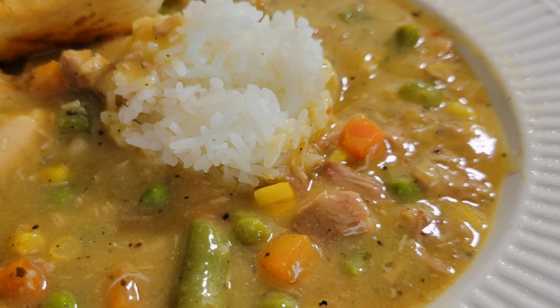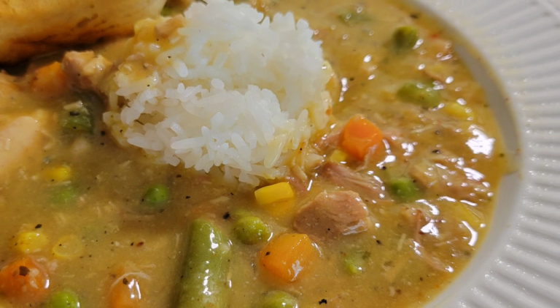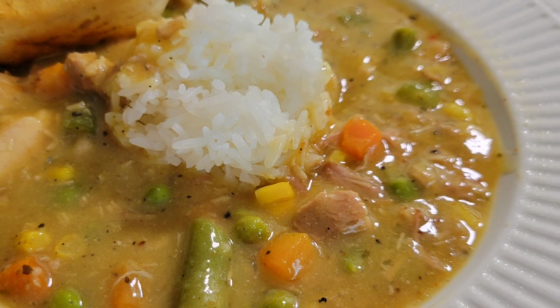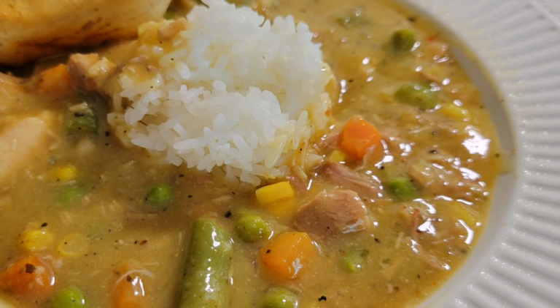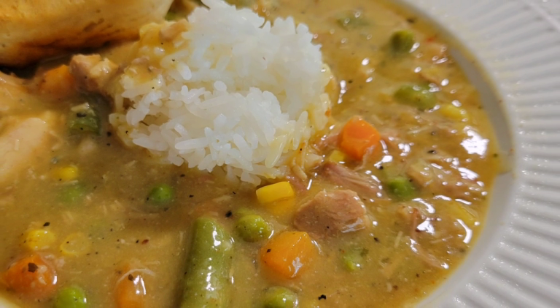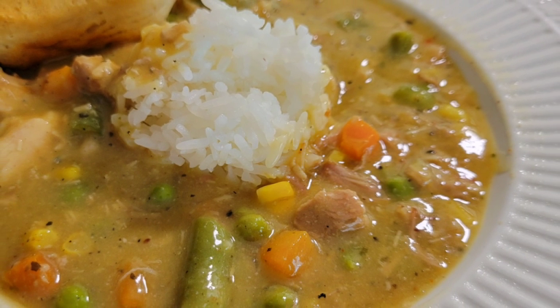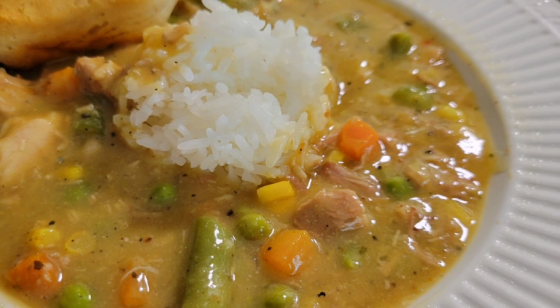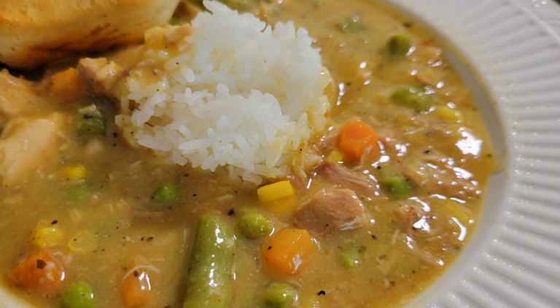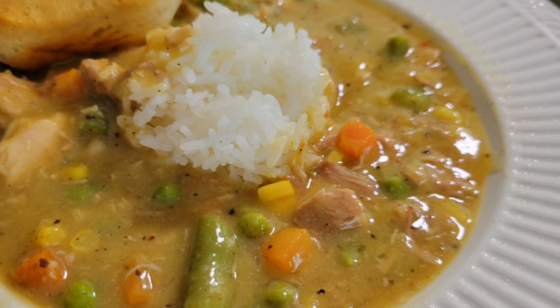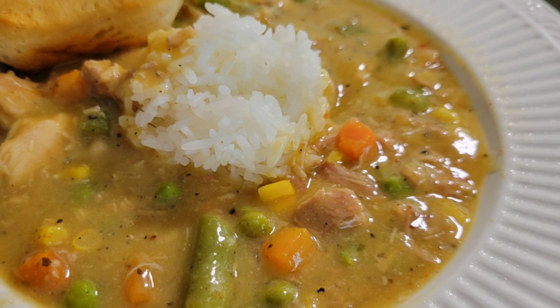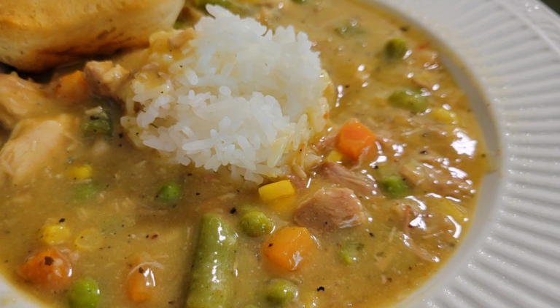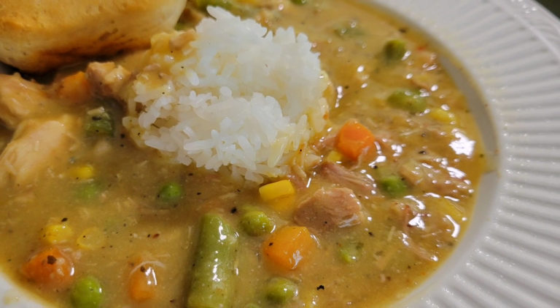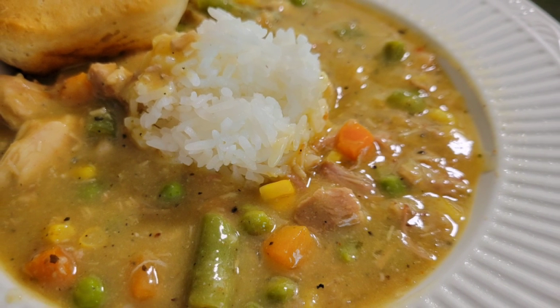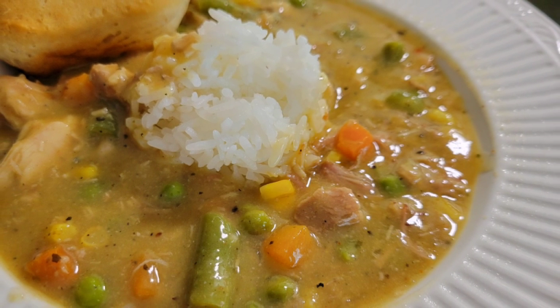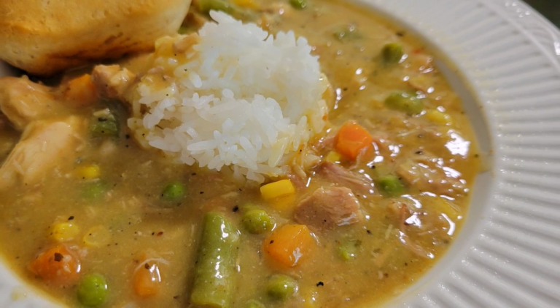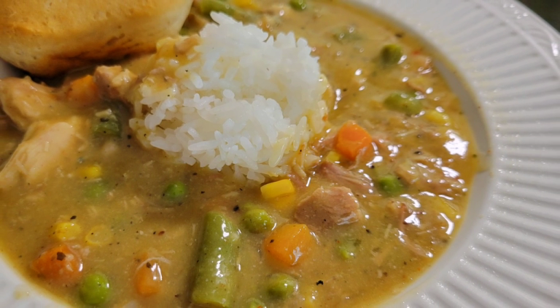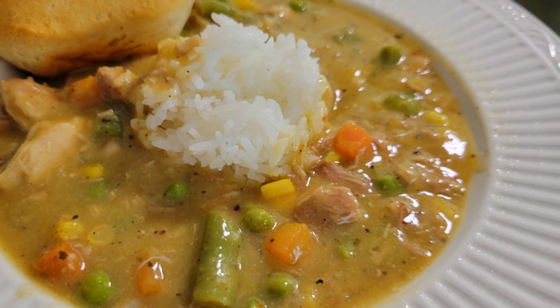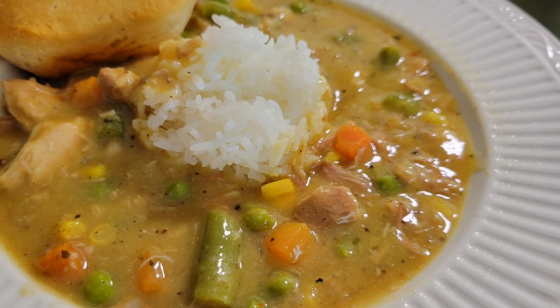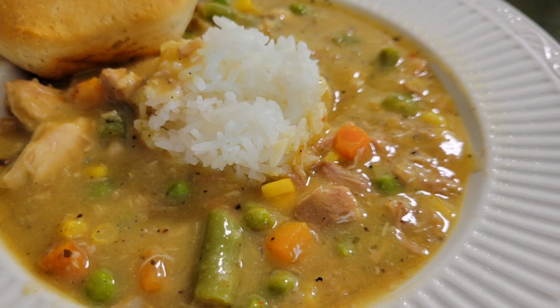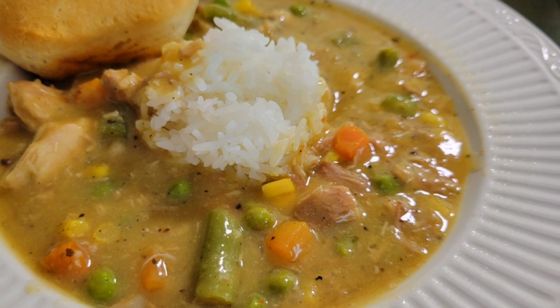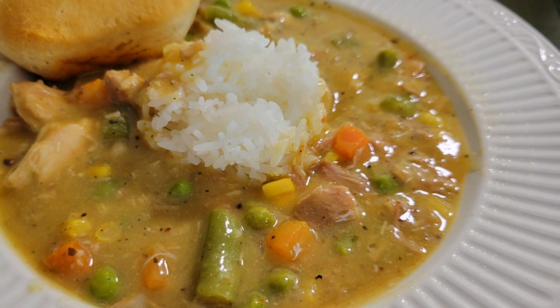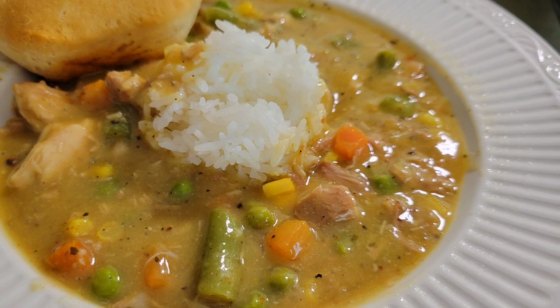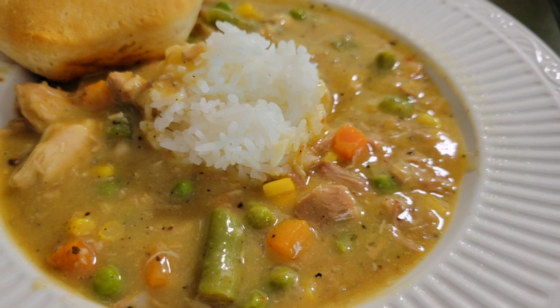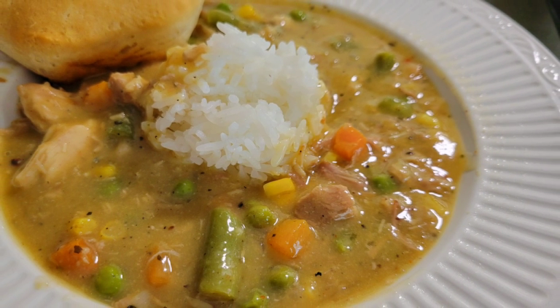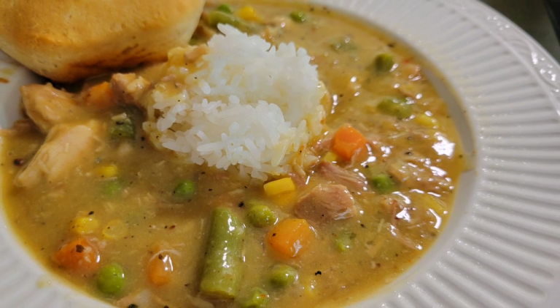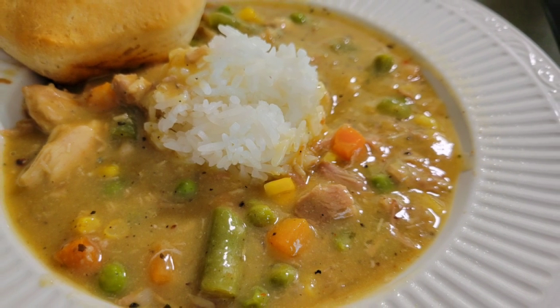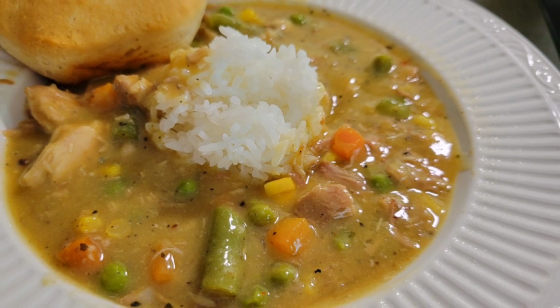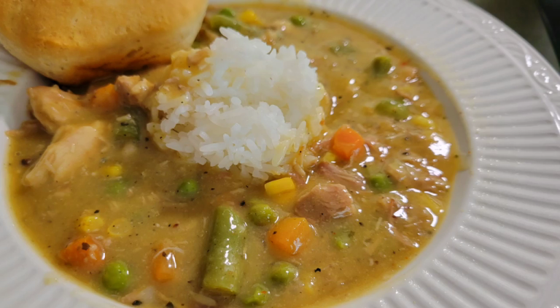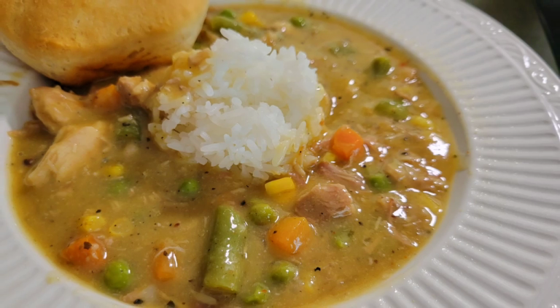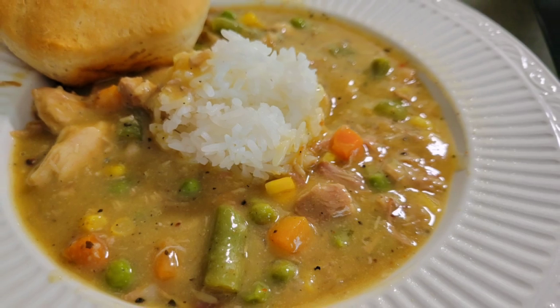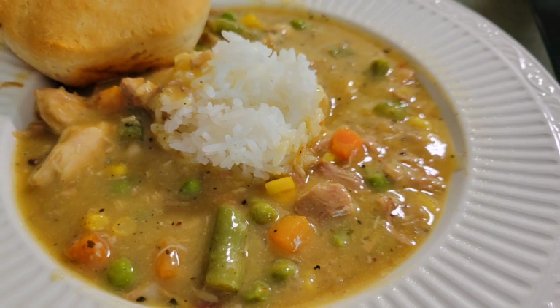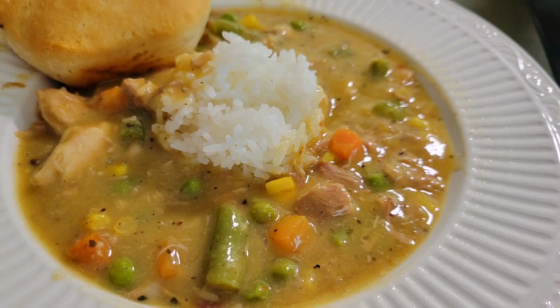Tonight we're making some chicken pot pie soup. Quick, easy, and delicious. You guys stay tuned, it's going to be a good one.